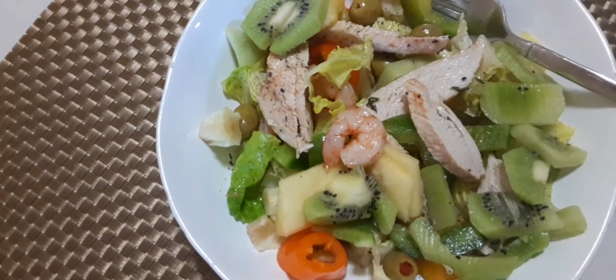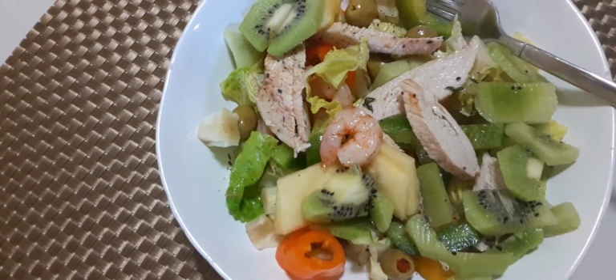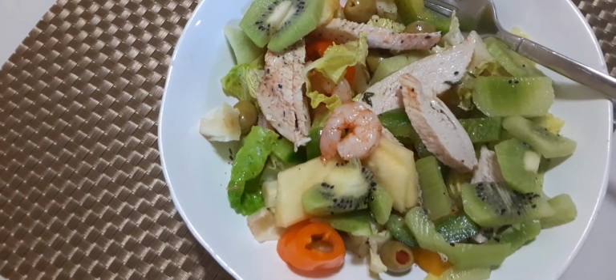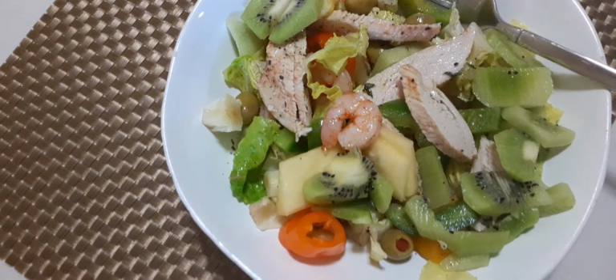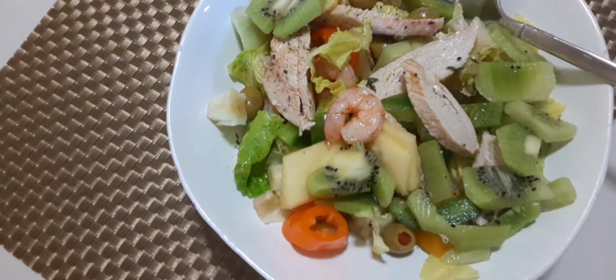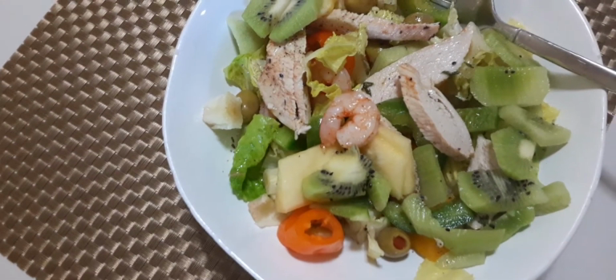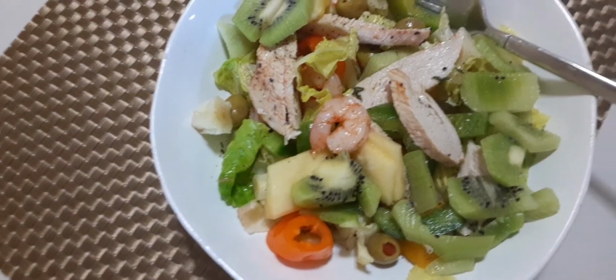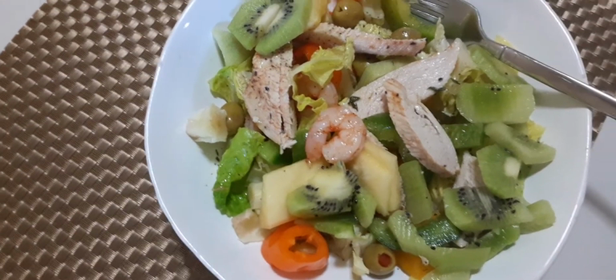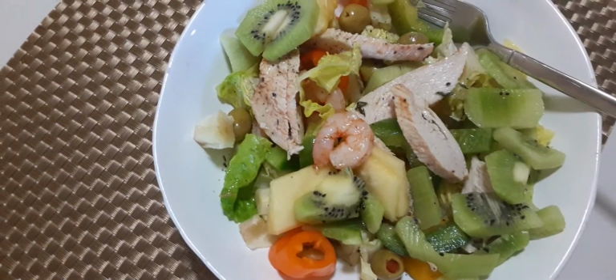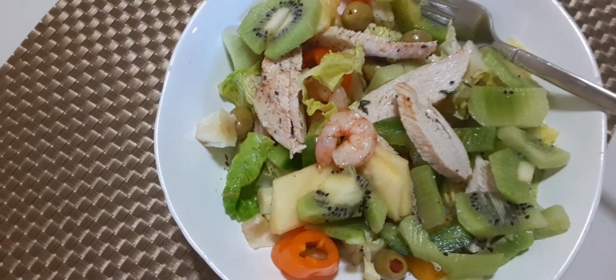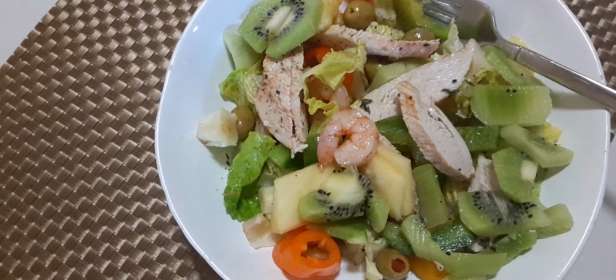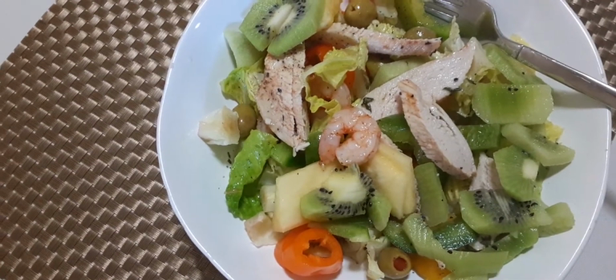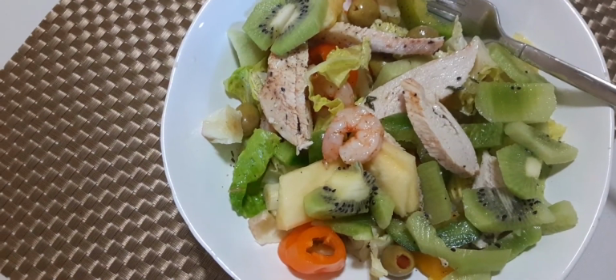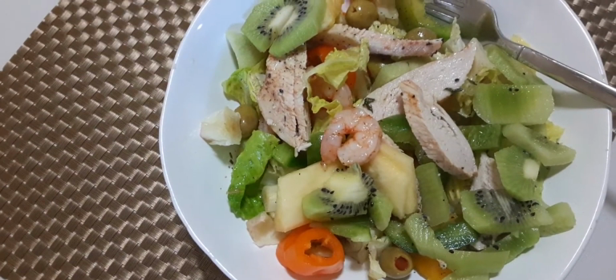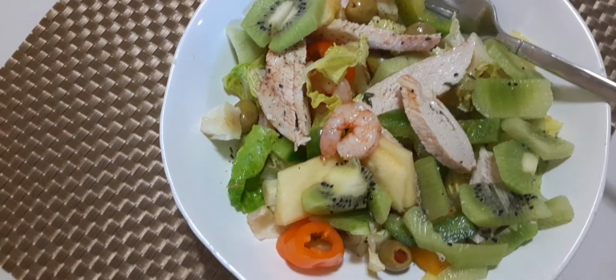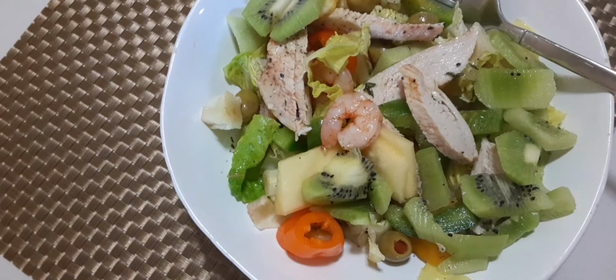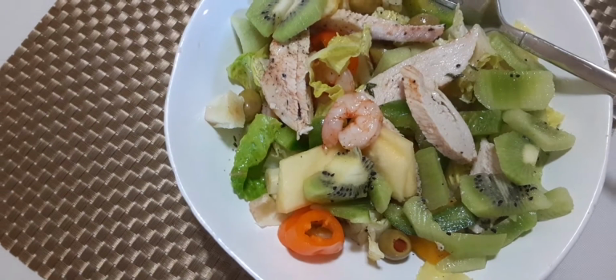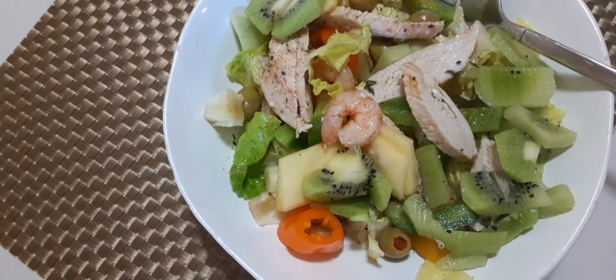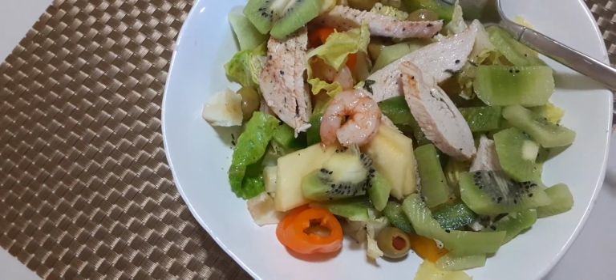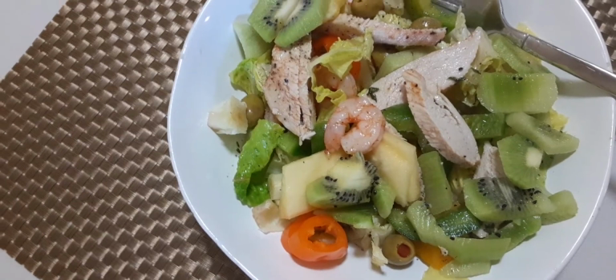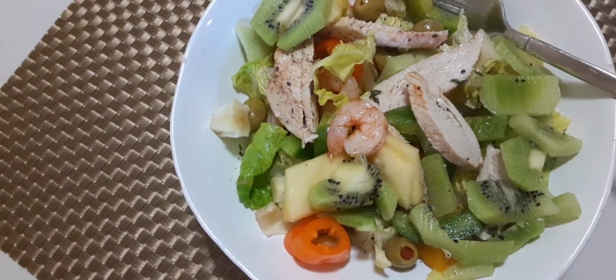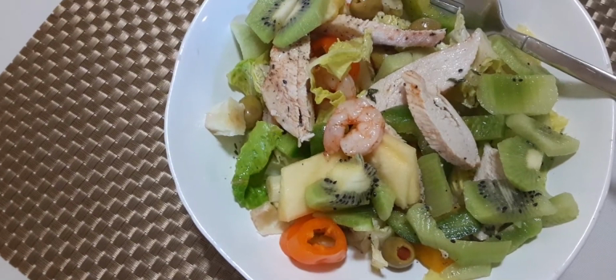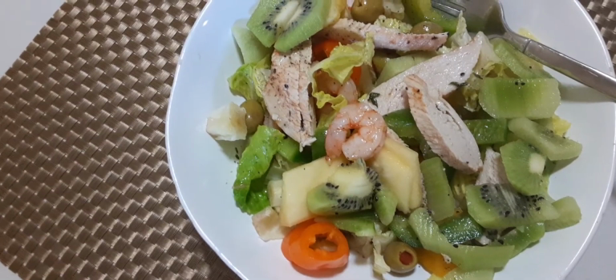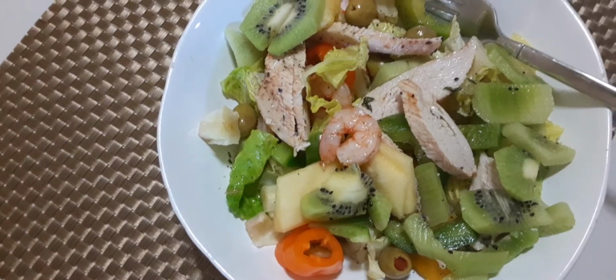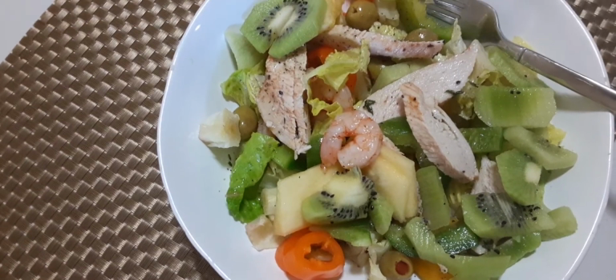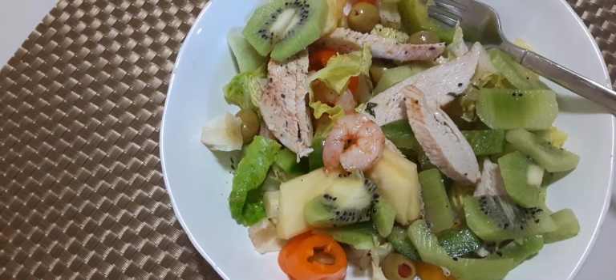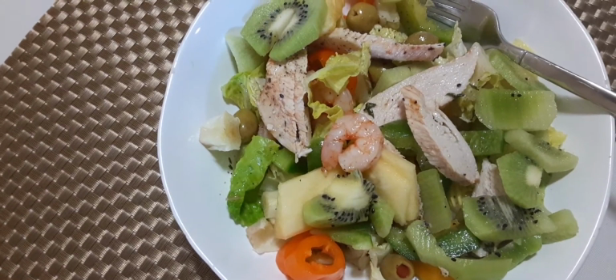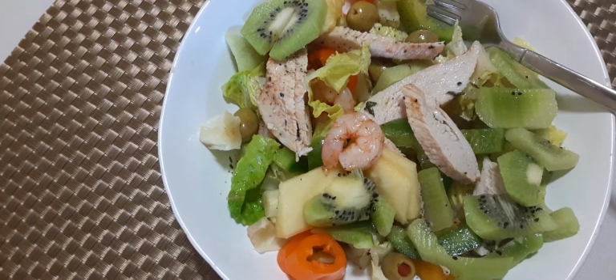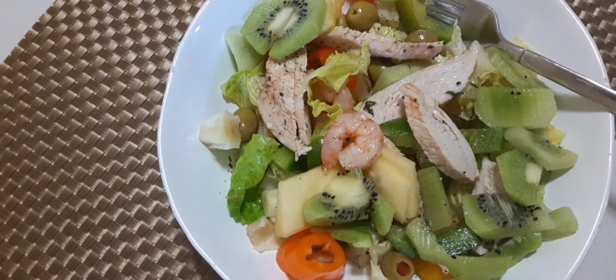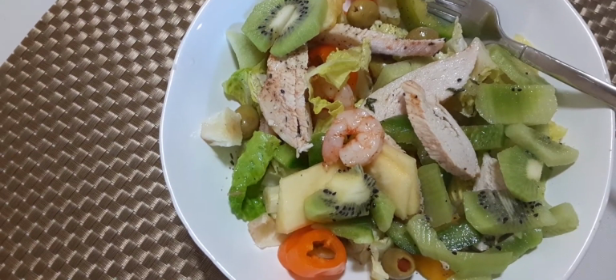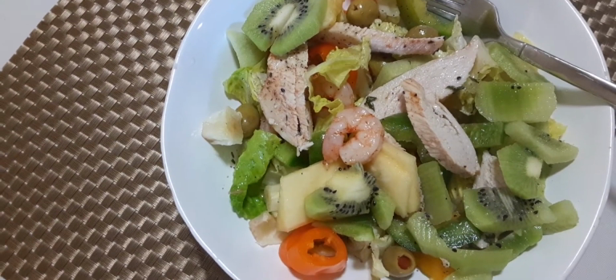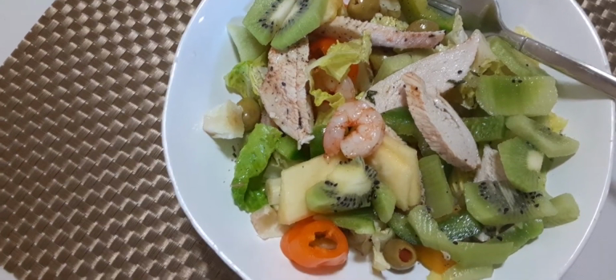What I did also is I sprinkle some olive oil in here, black pepper, and some dried parsley.